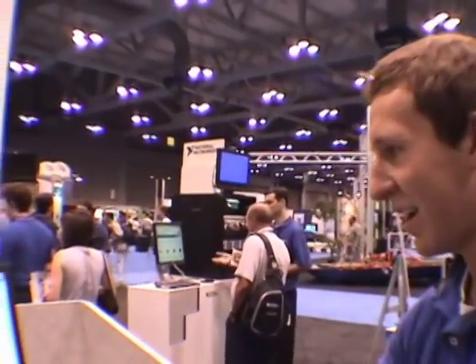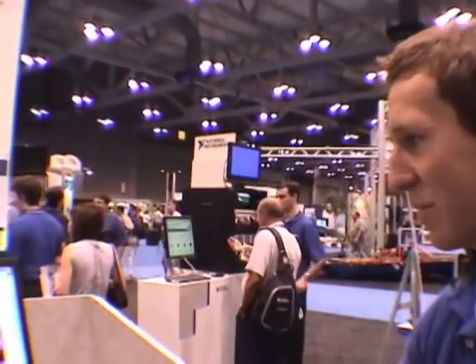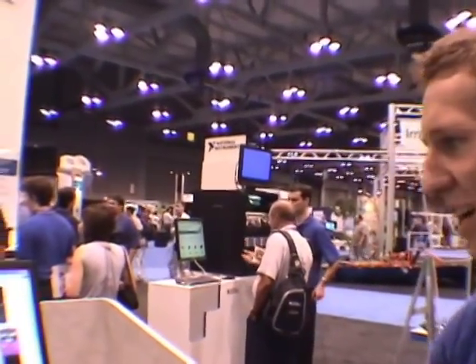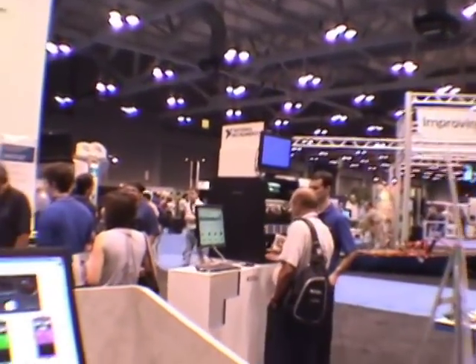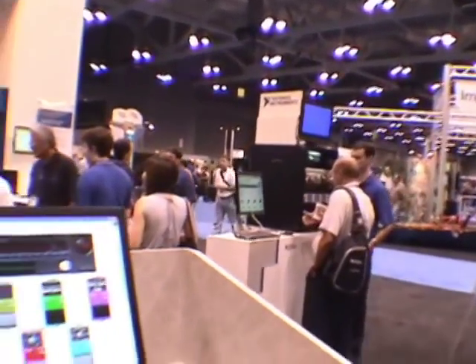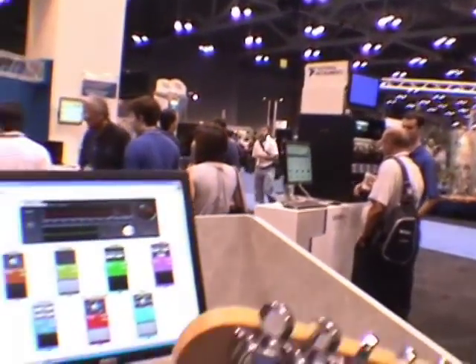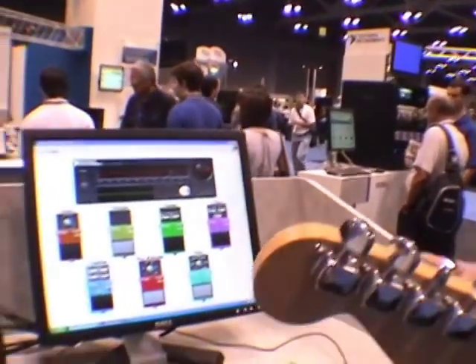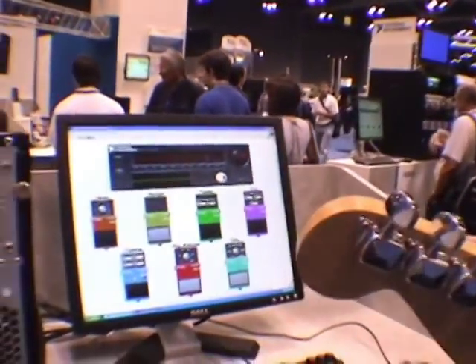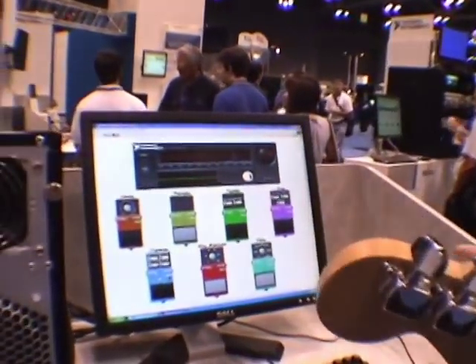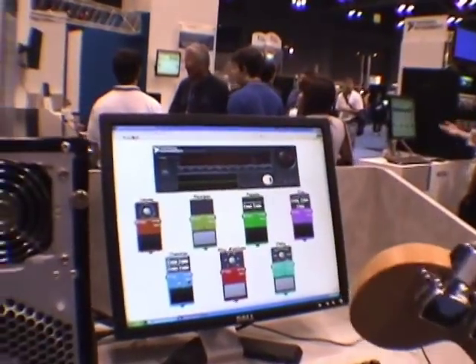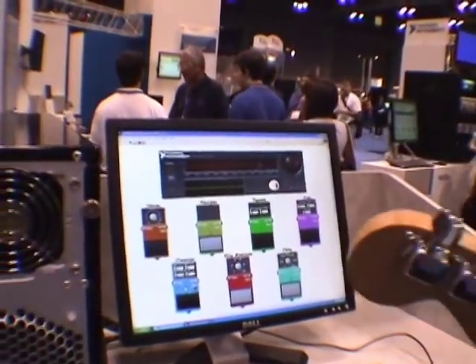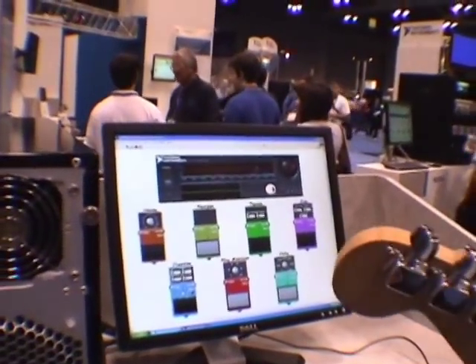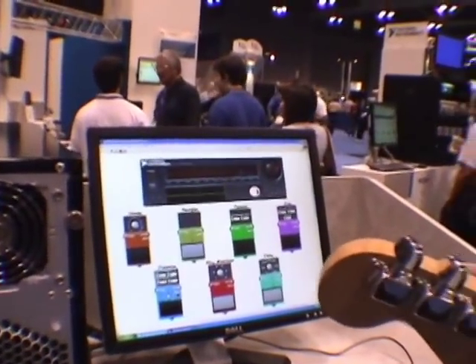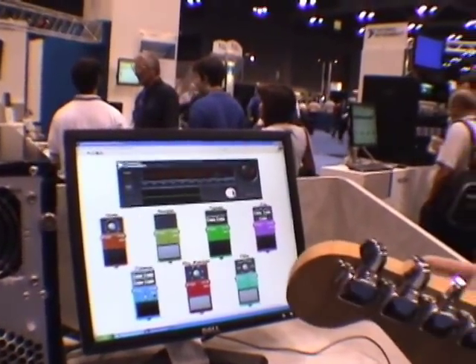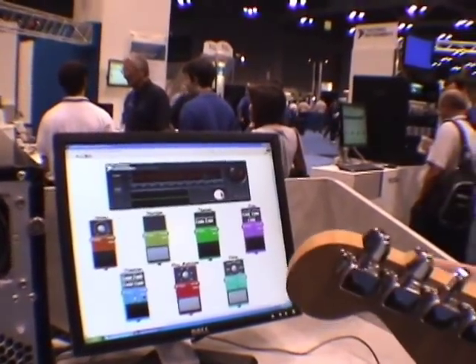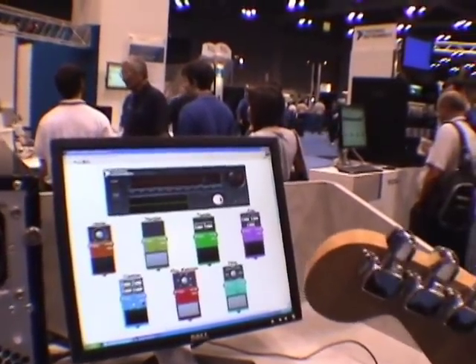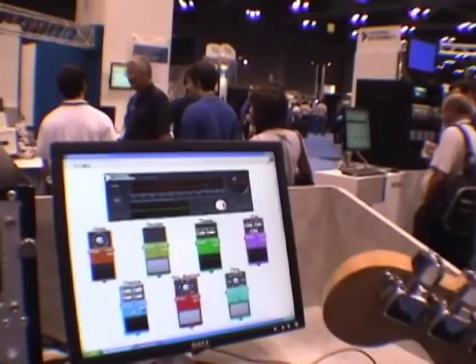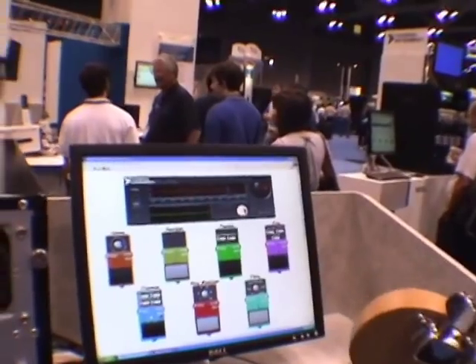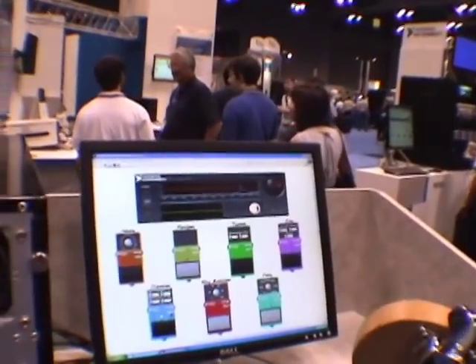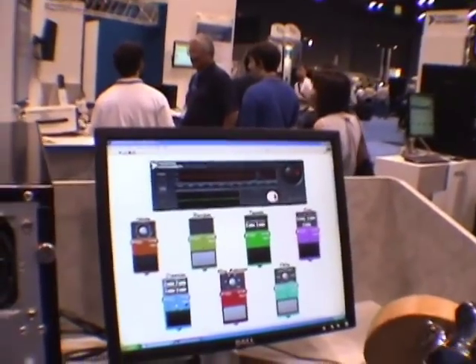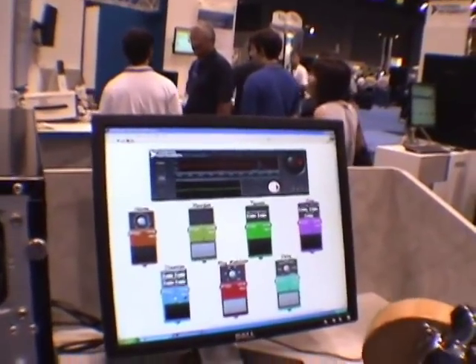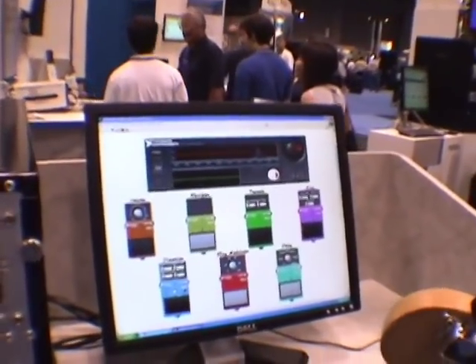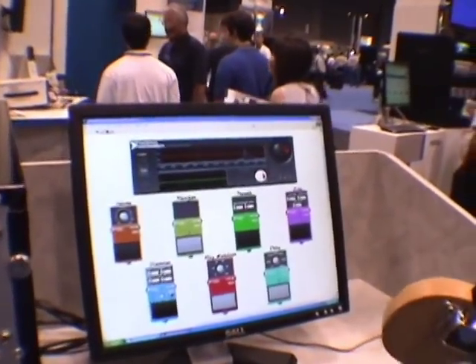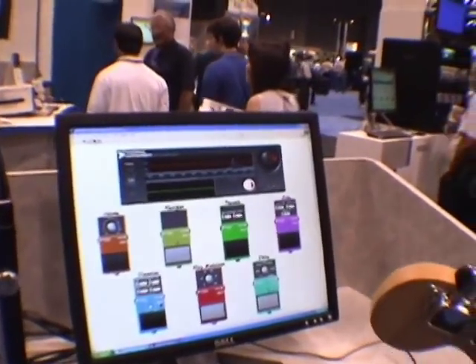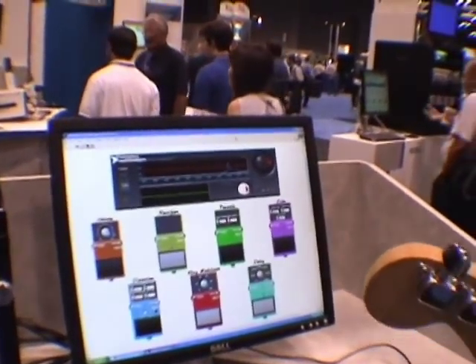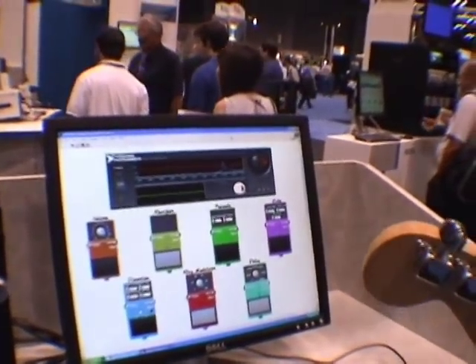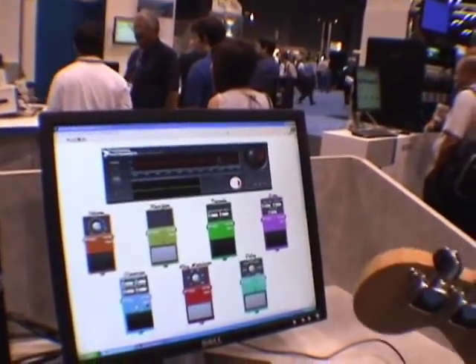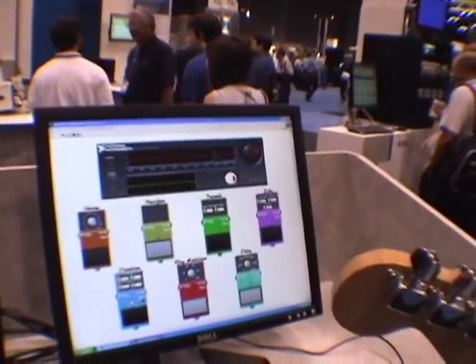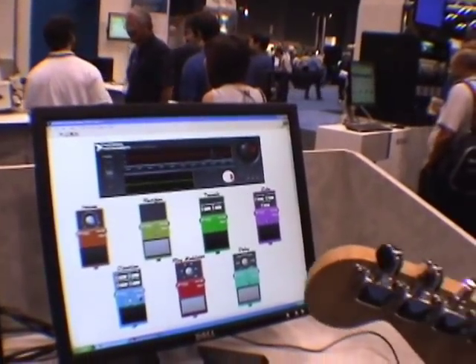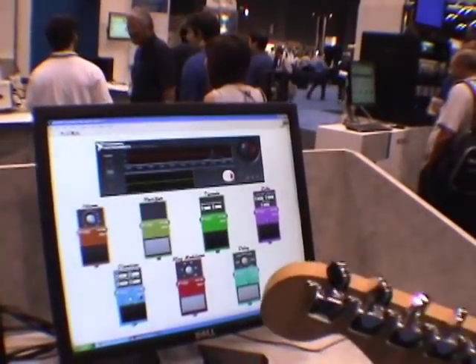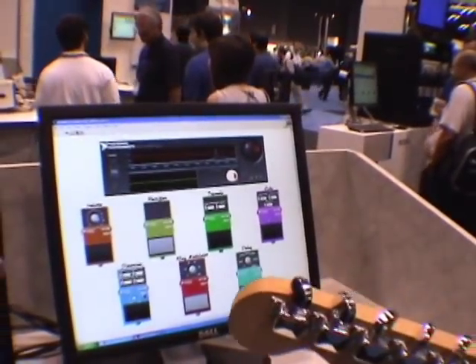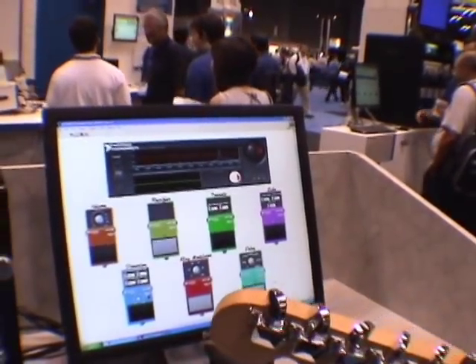I mocked up what a guitar player would see on the floor when he's playing guitar. You see all your pedals.